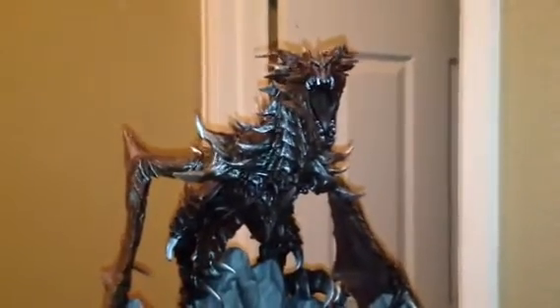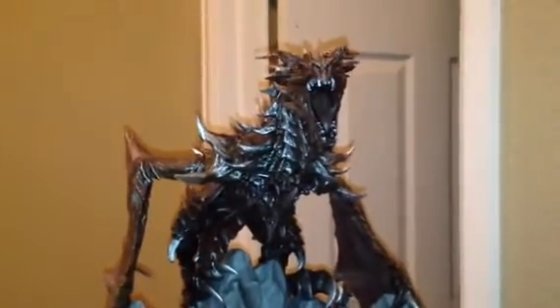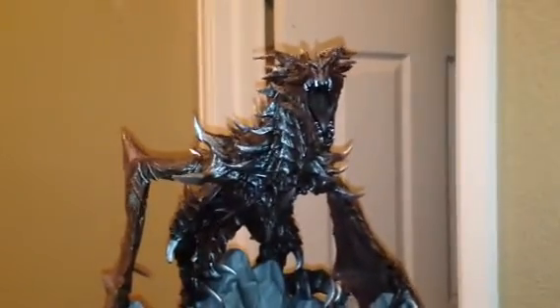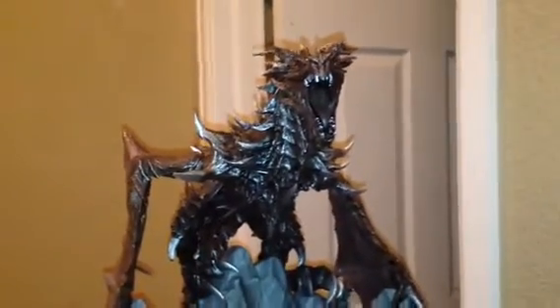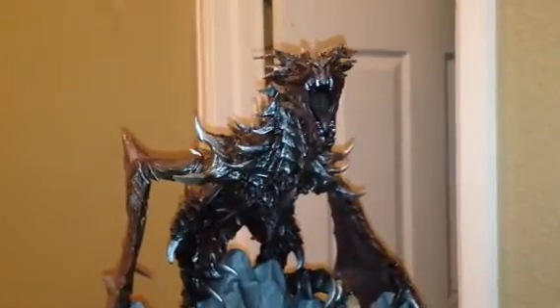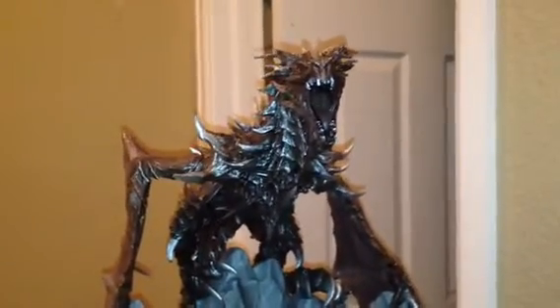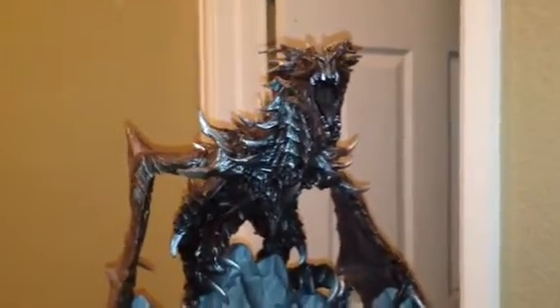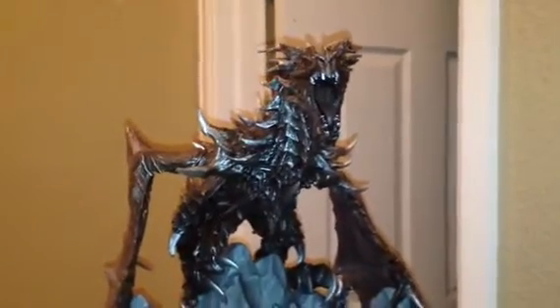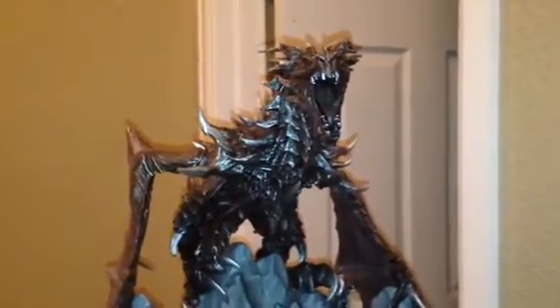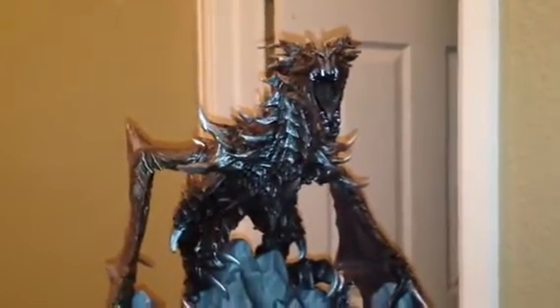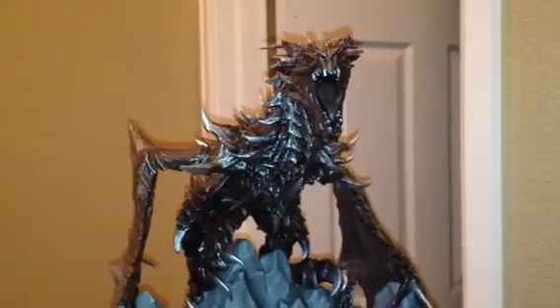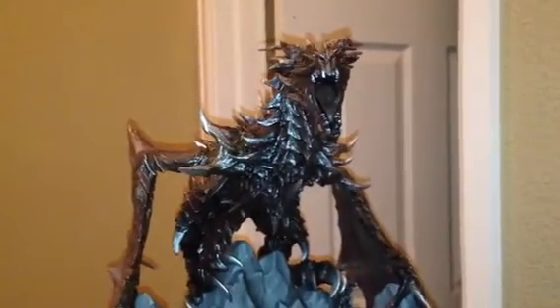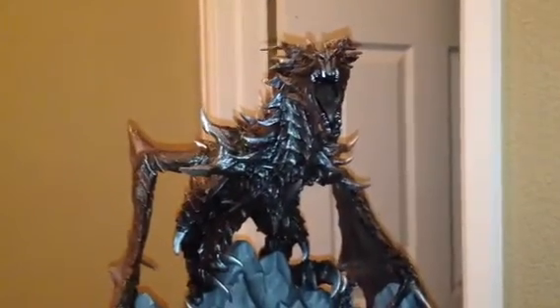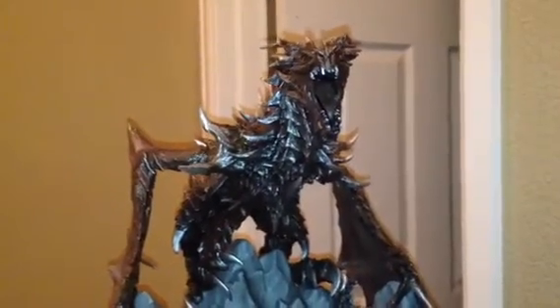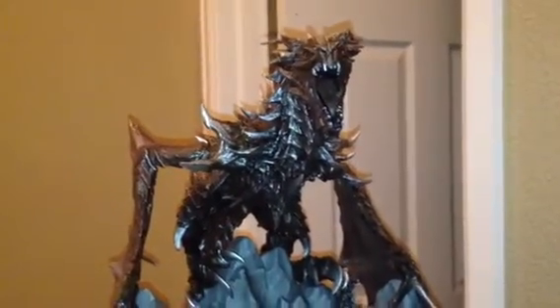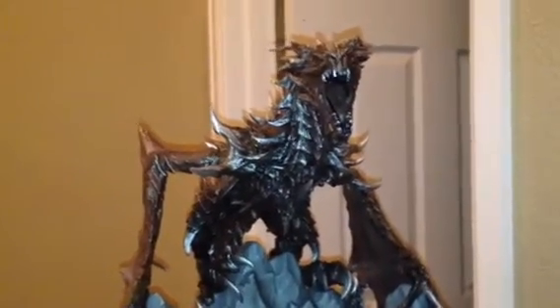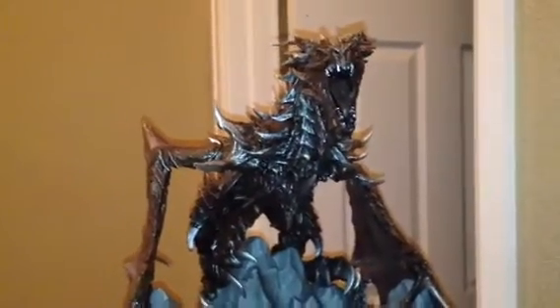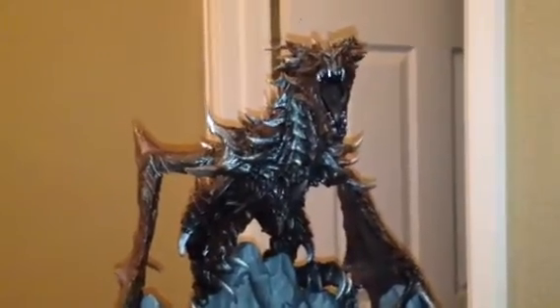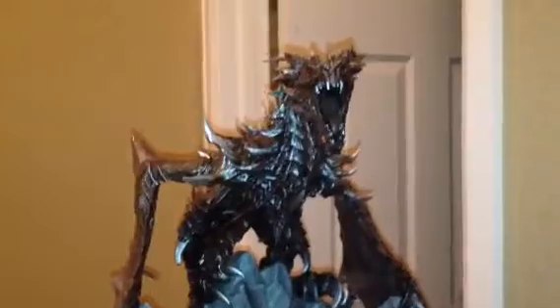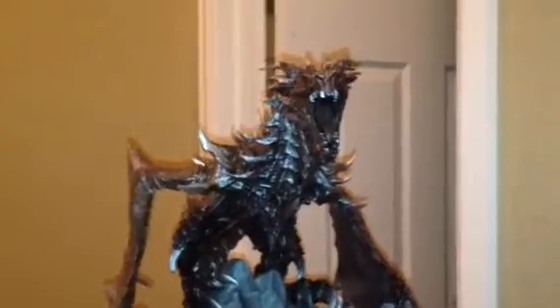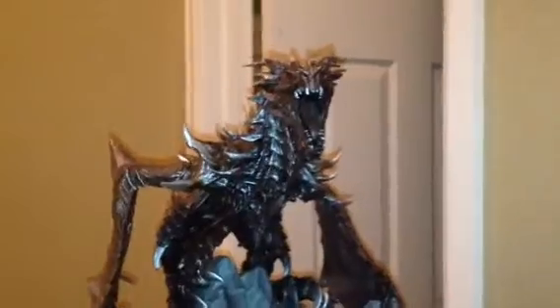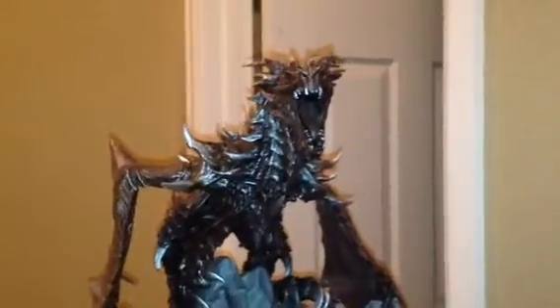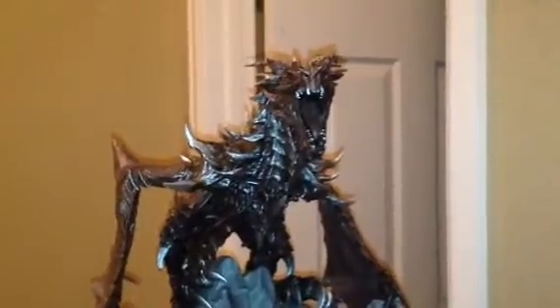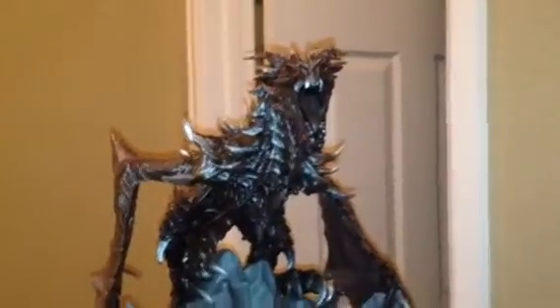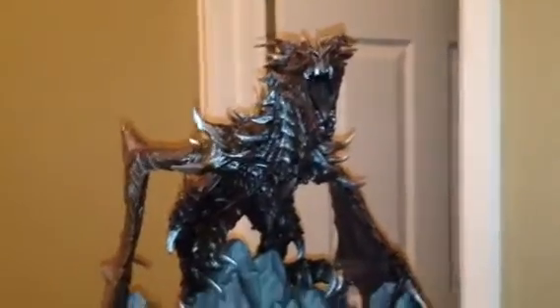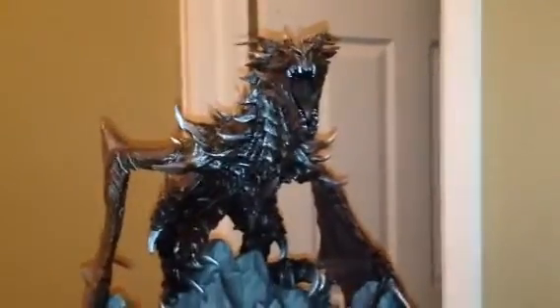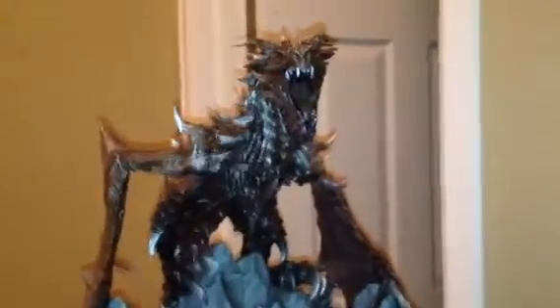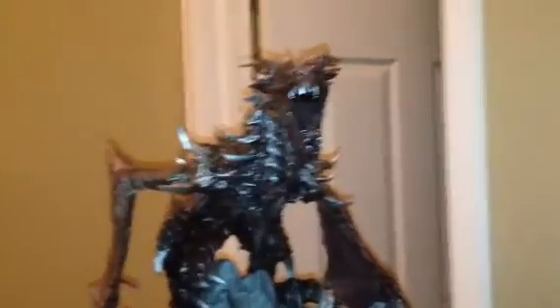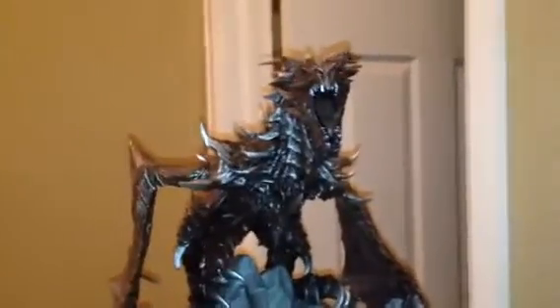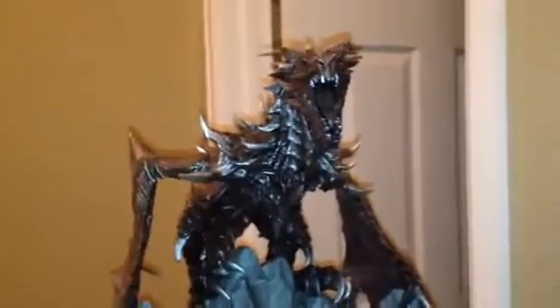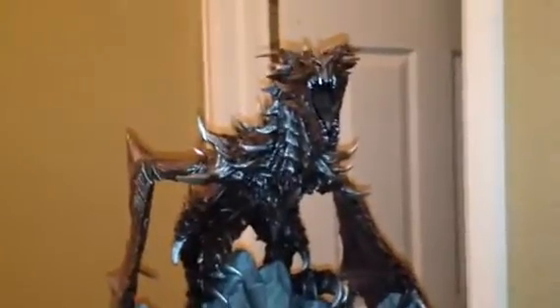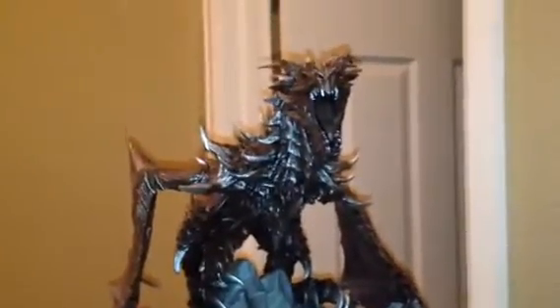Hey guys, what's up? It's PiperTube397 here, and I'm going to do a review on the Alduin statue dragon.